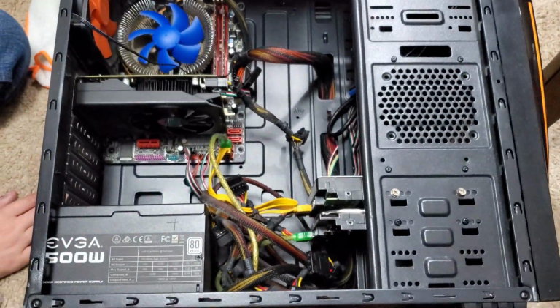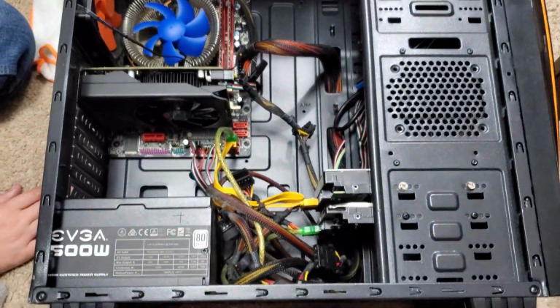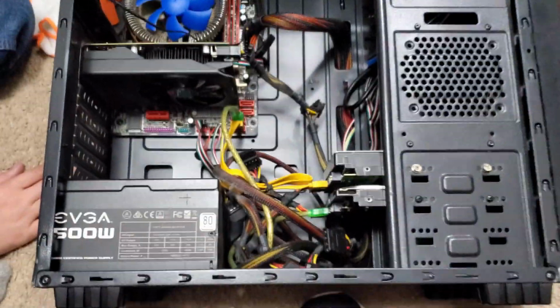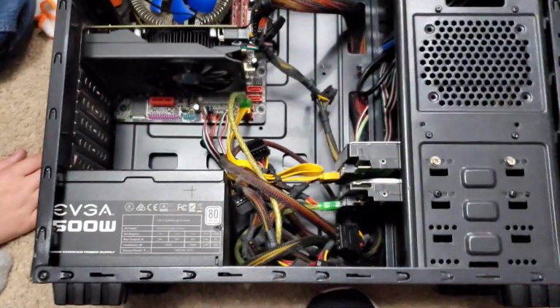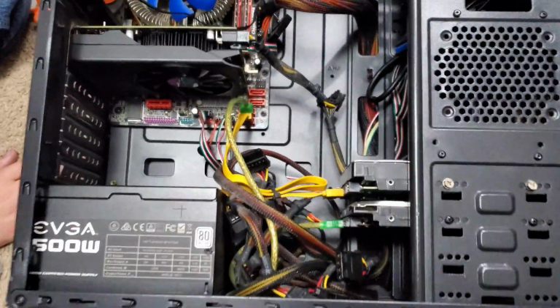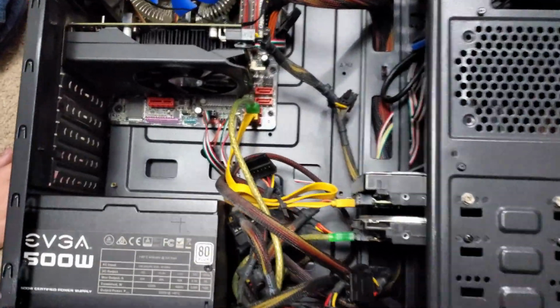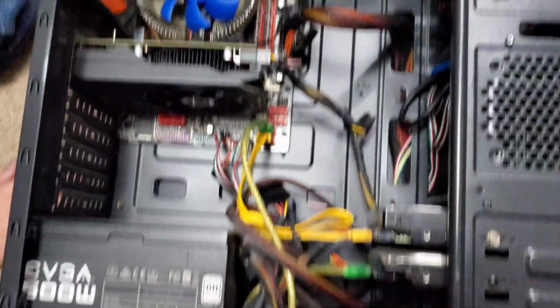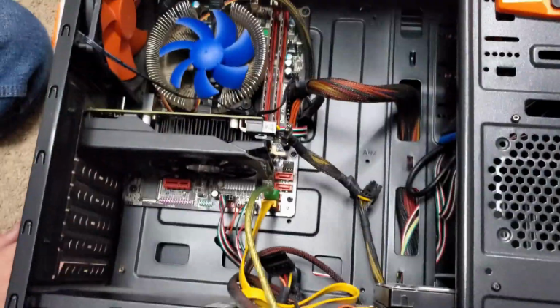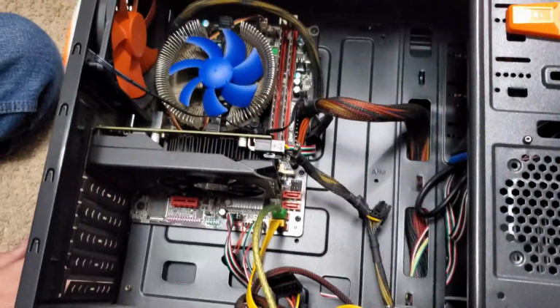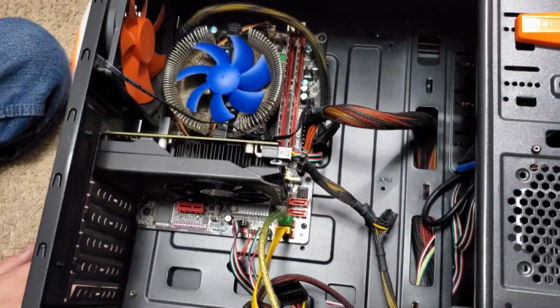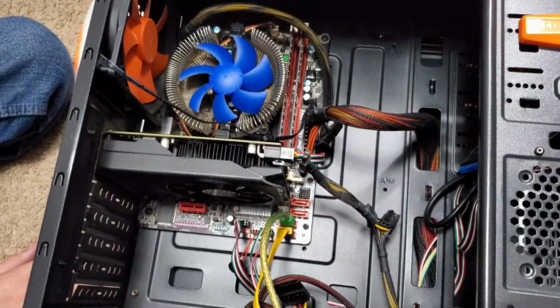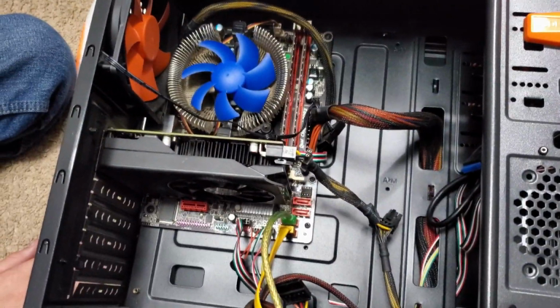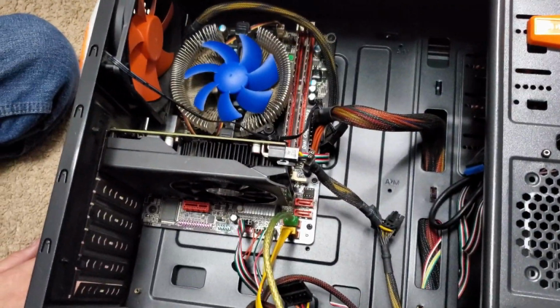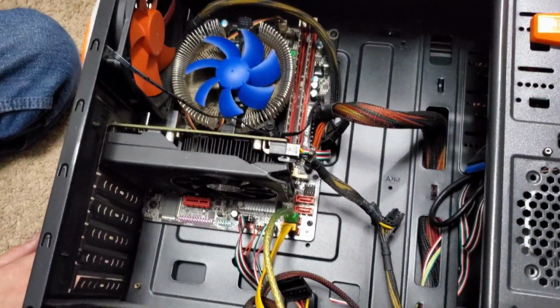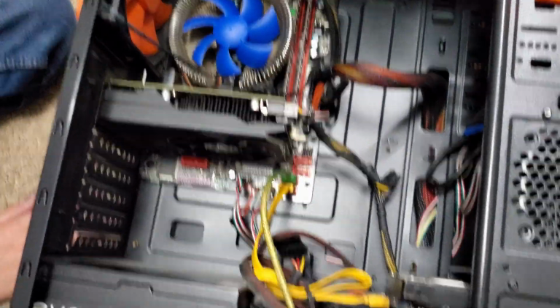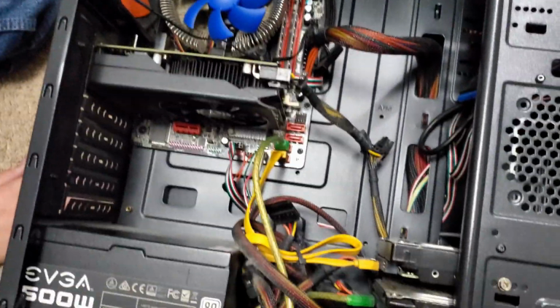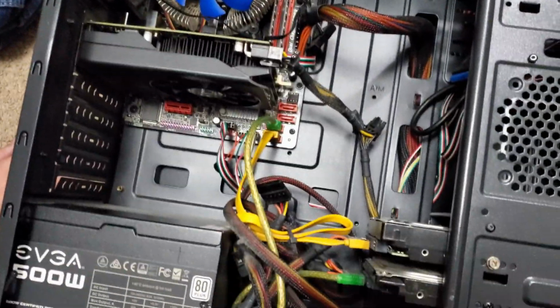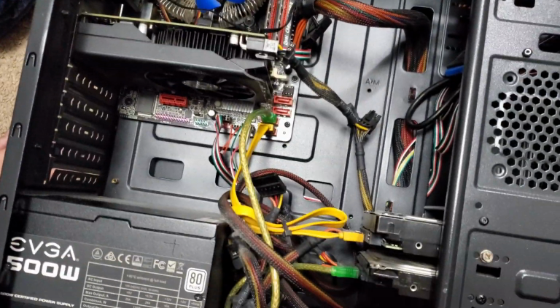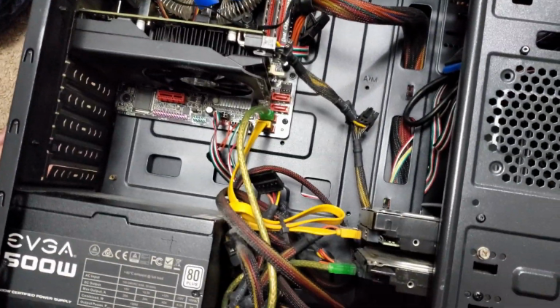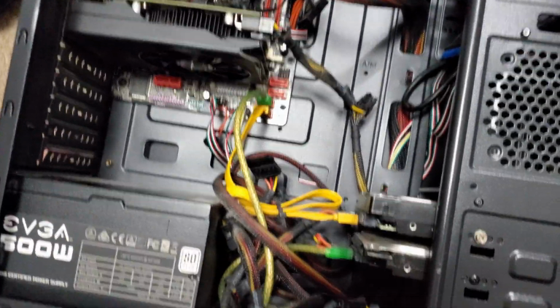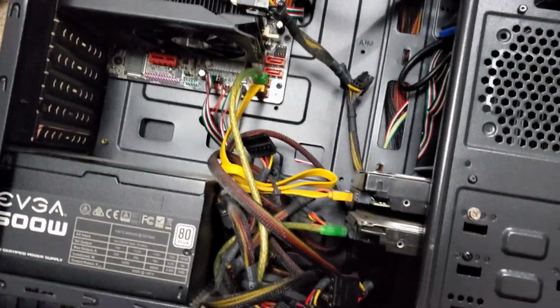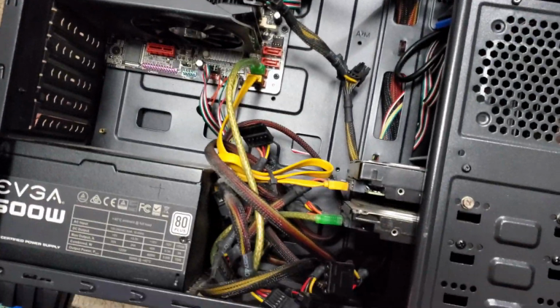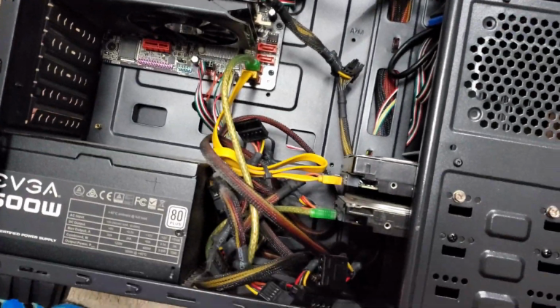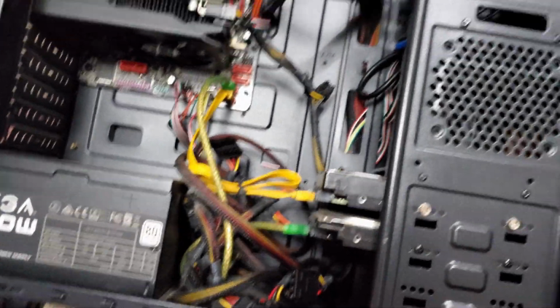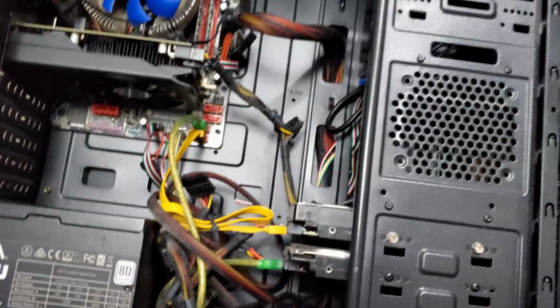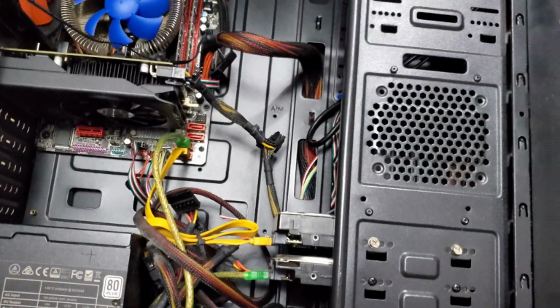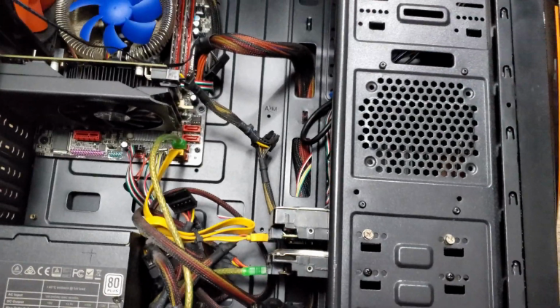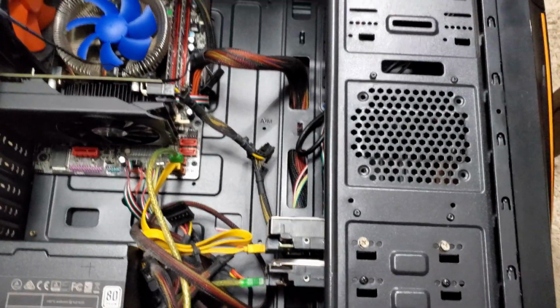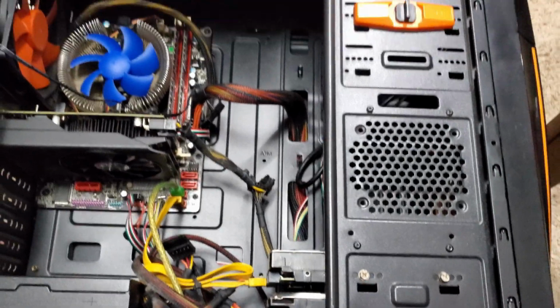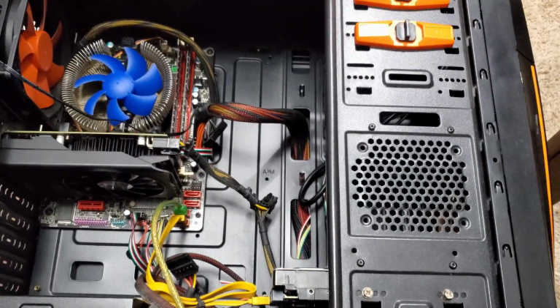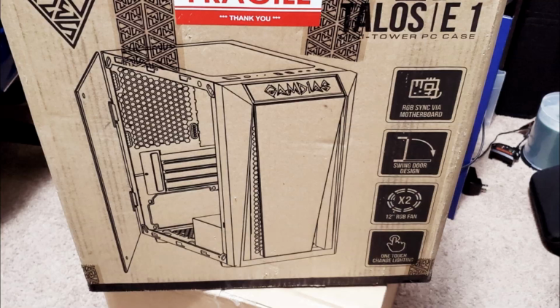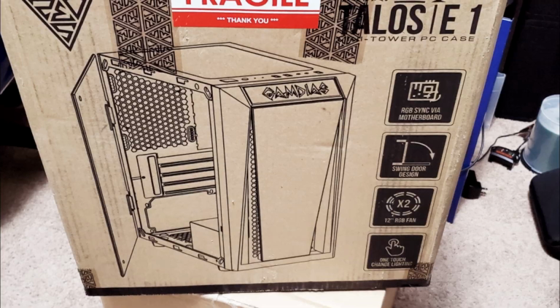By the way, he is helping build his old new PC for the first time. But first, let's take a look at the new parts.